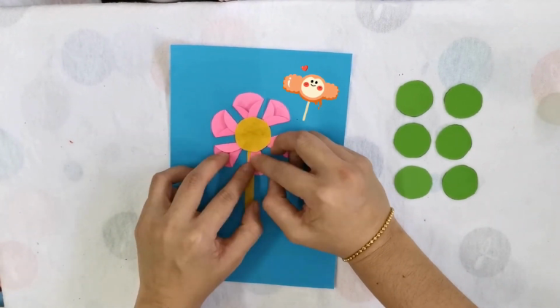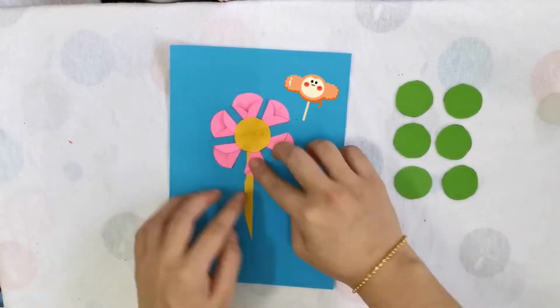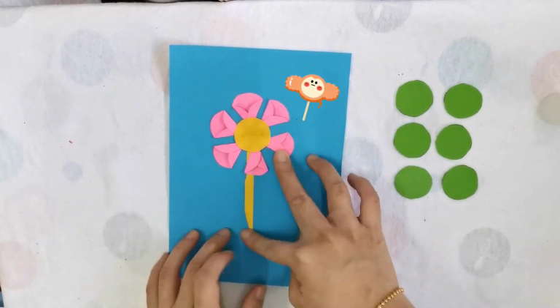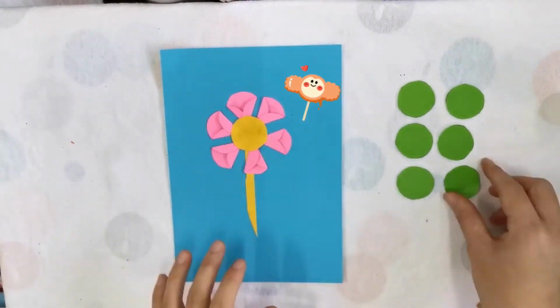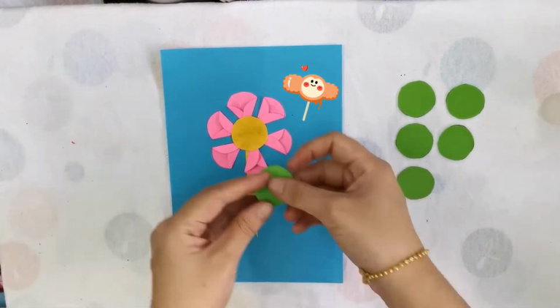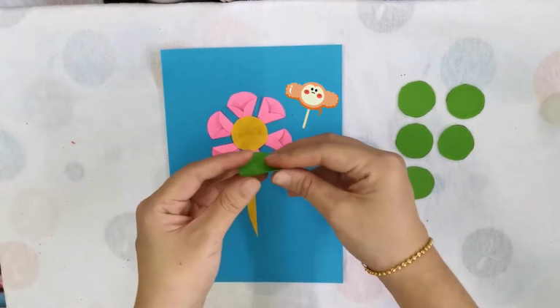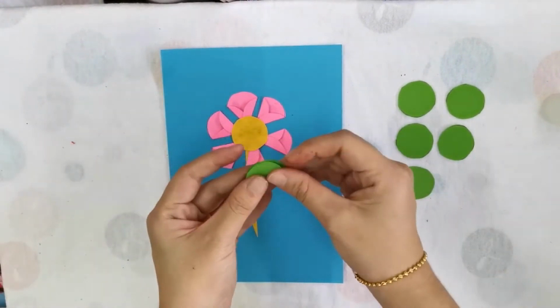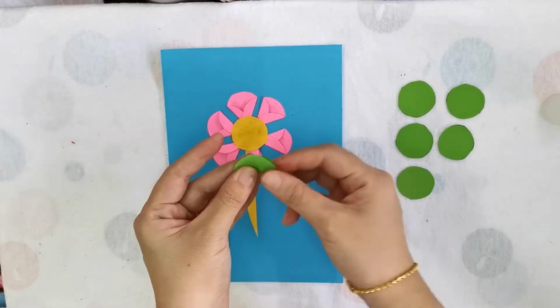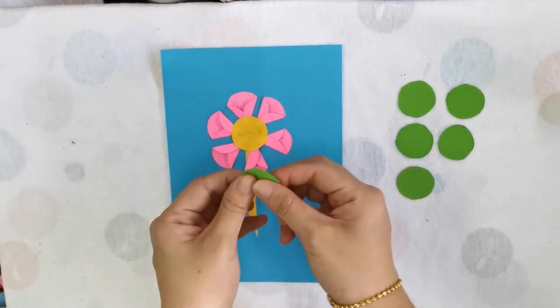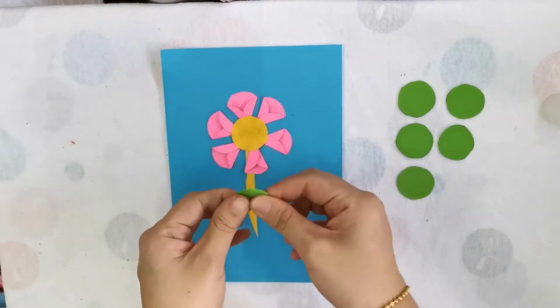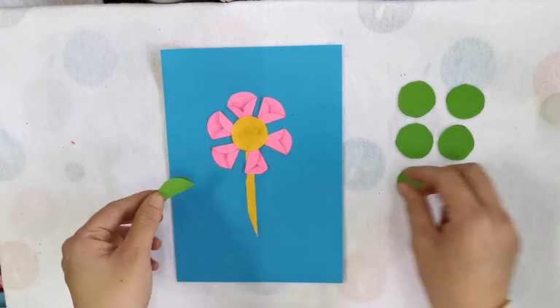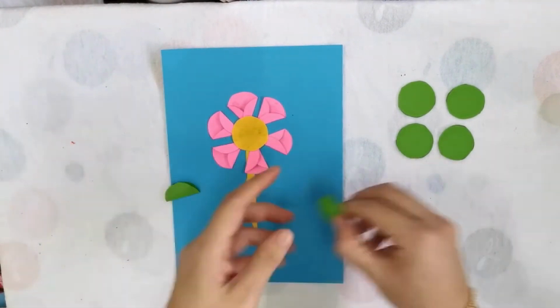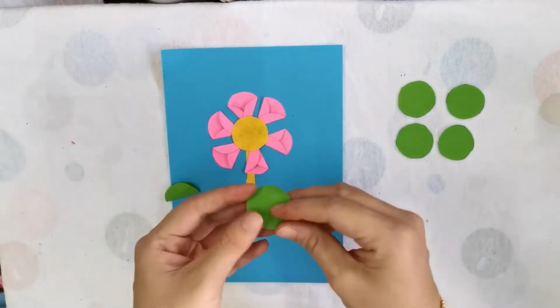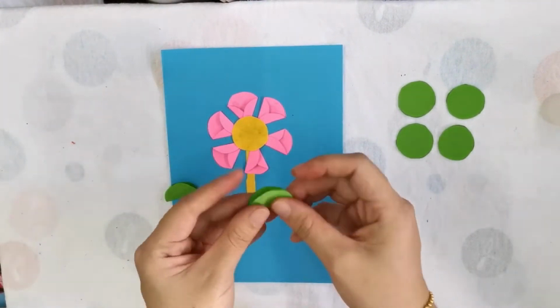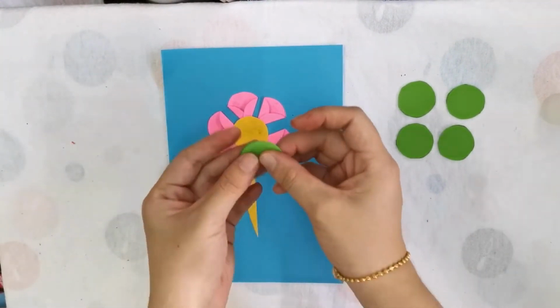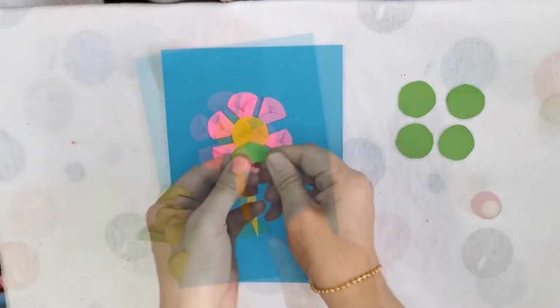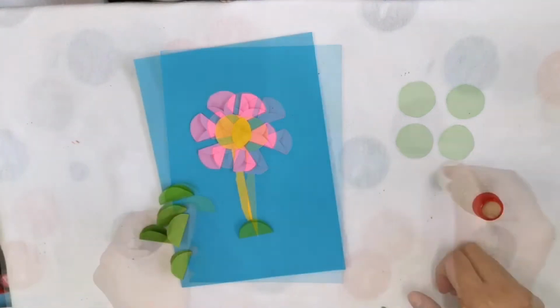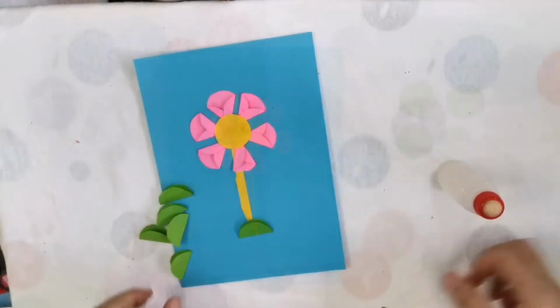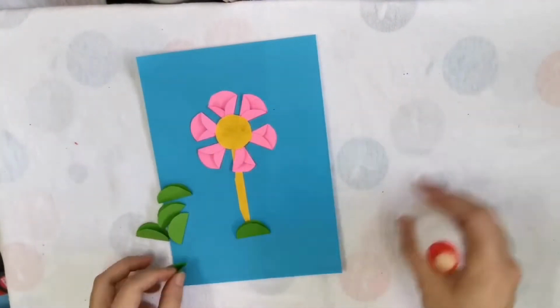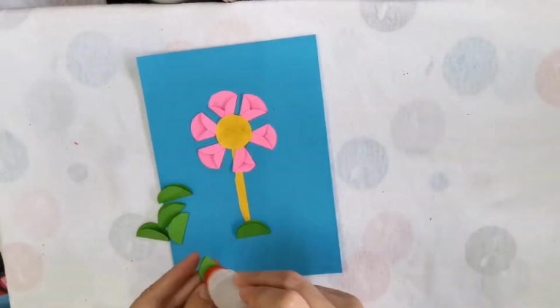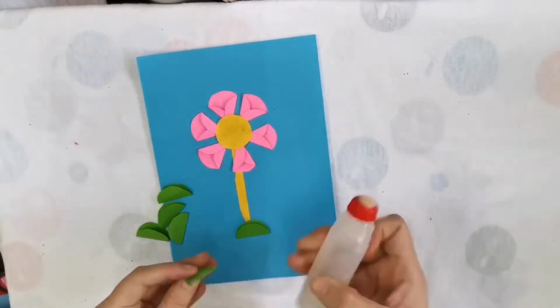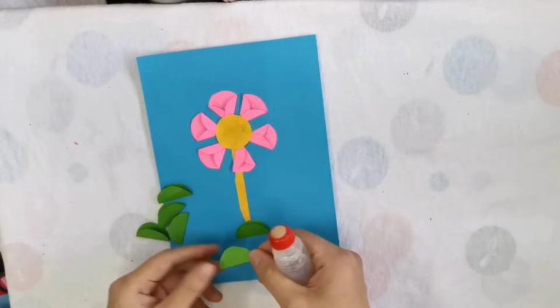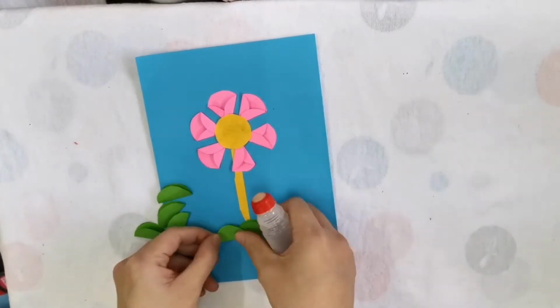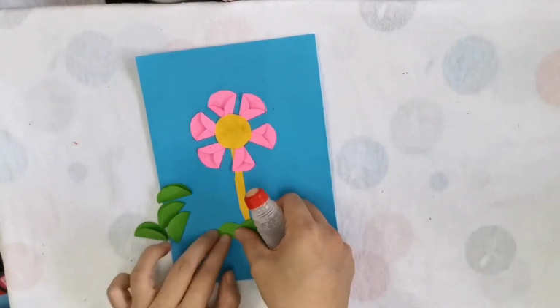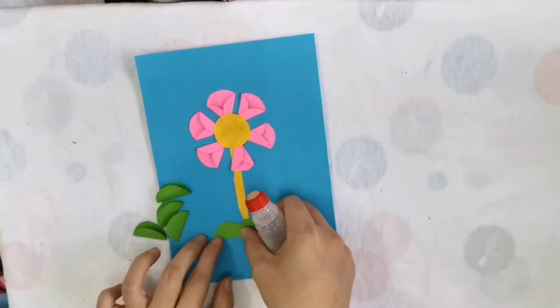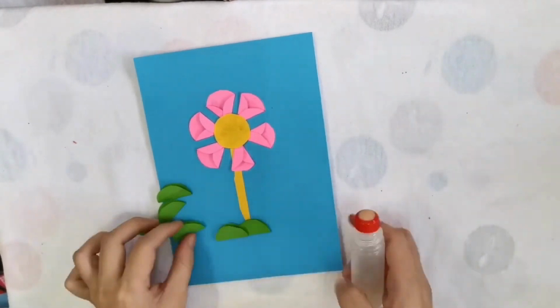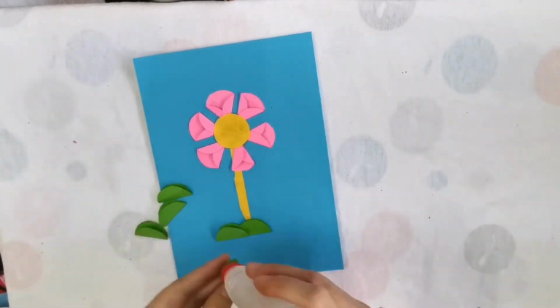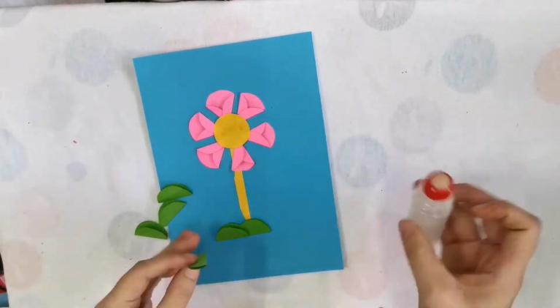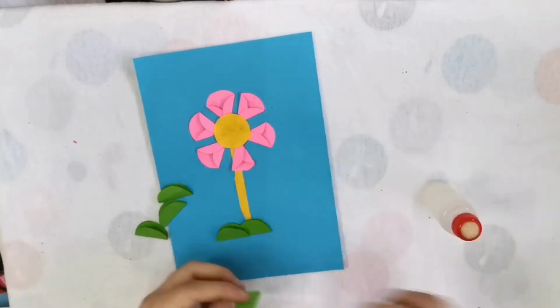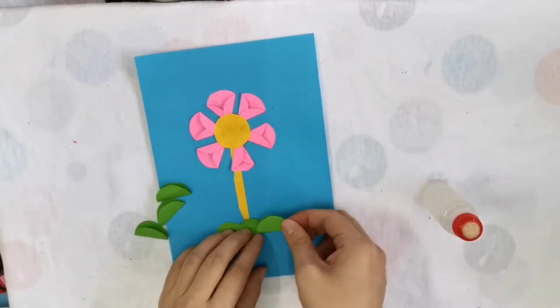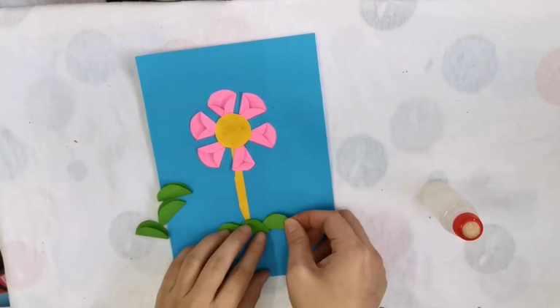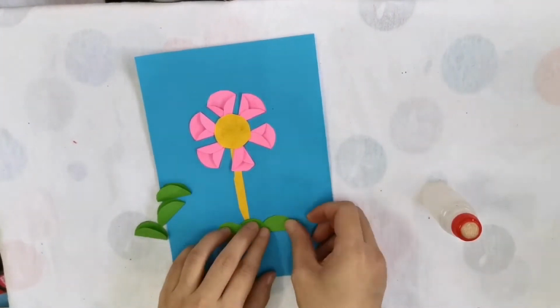Cut a long thin stem. Decorate your flower with the leaves.